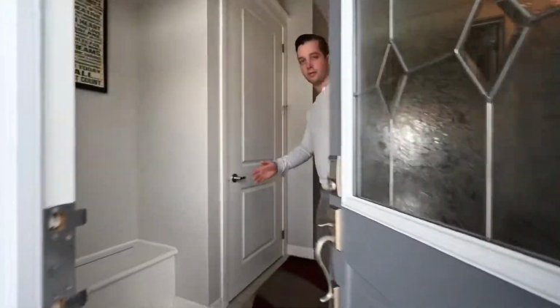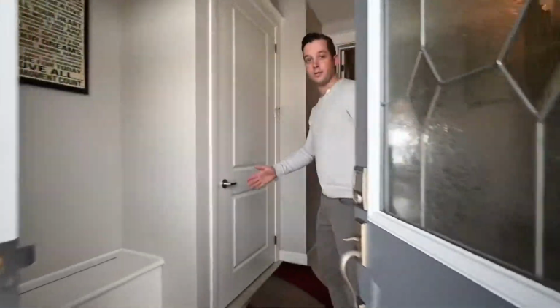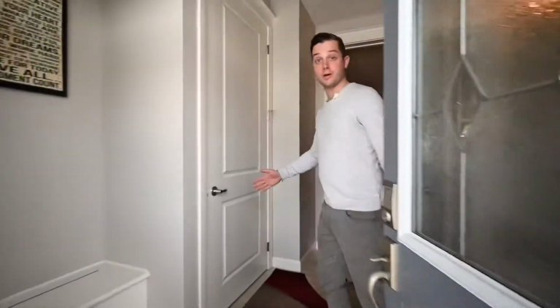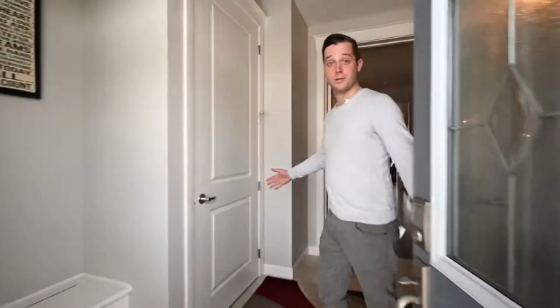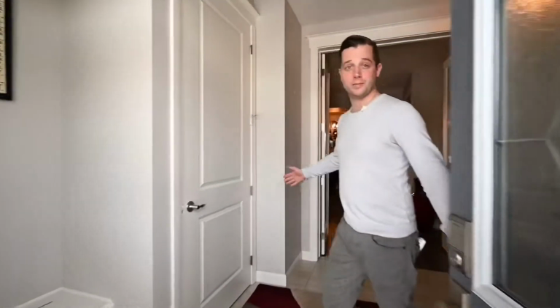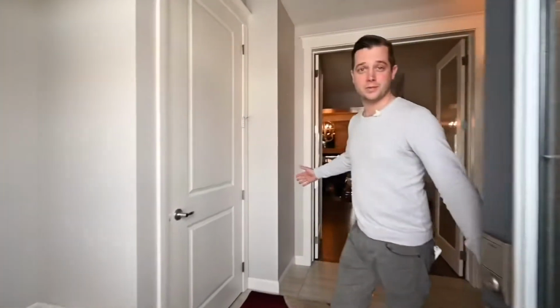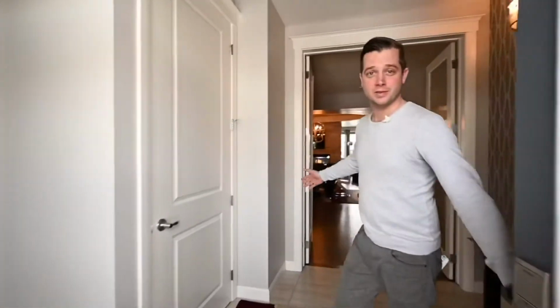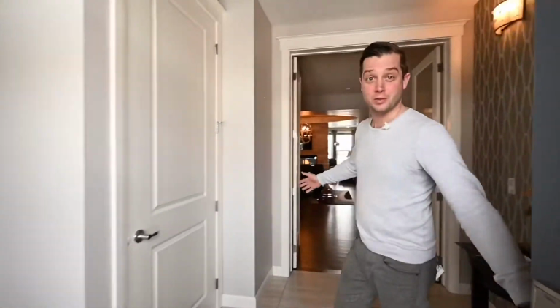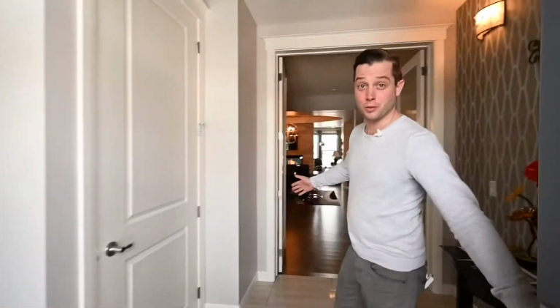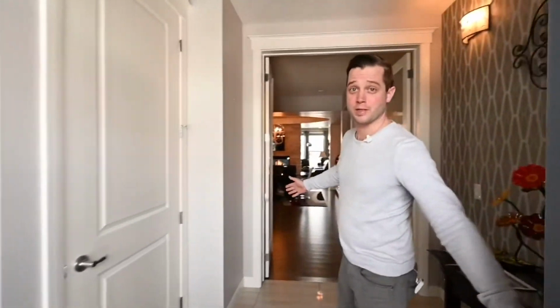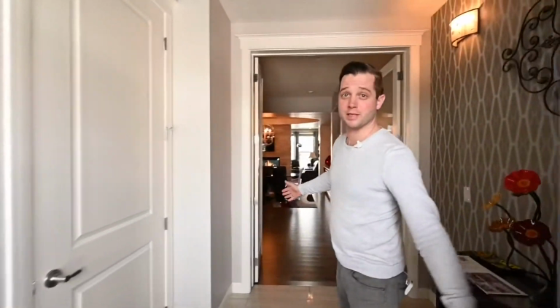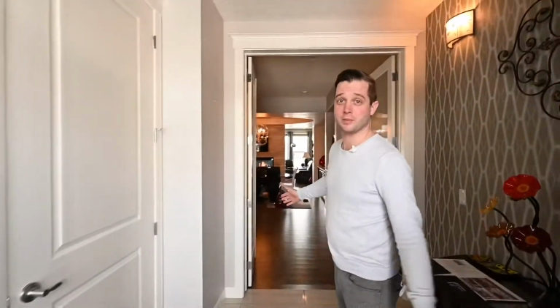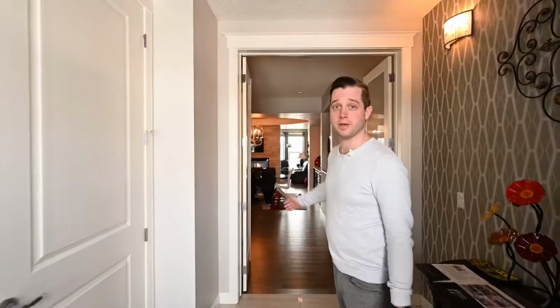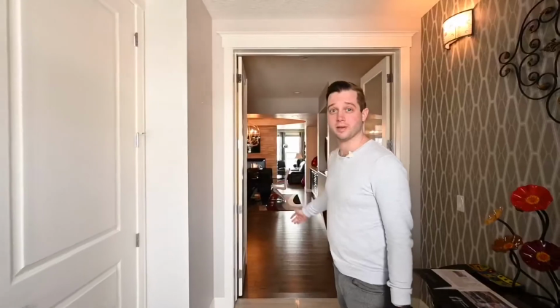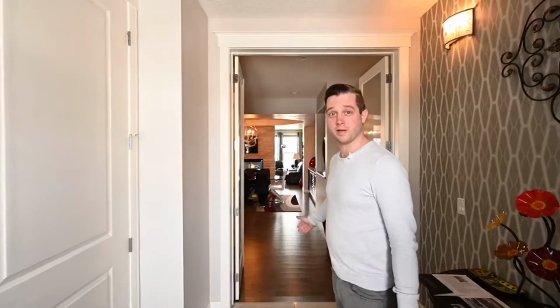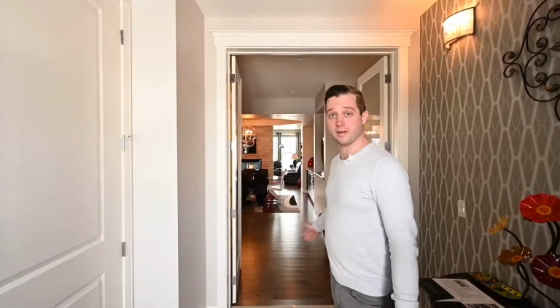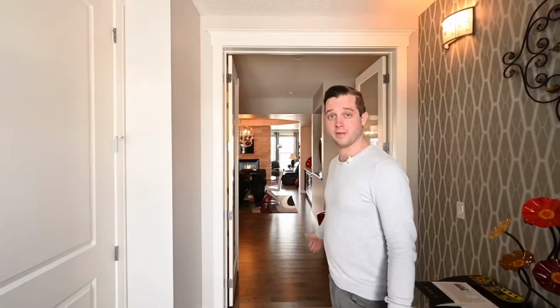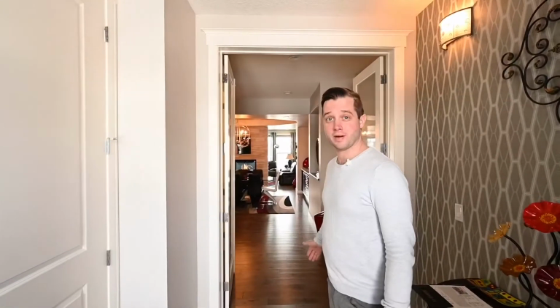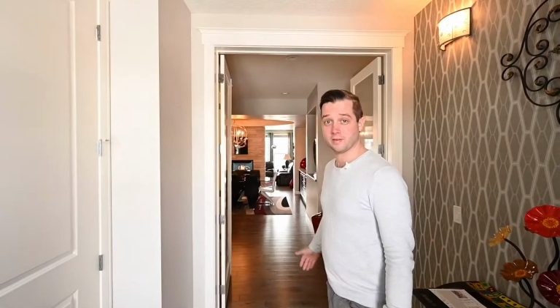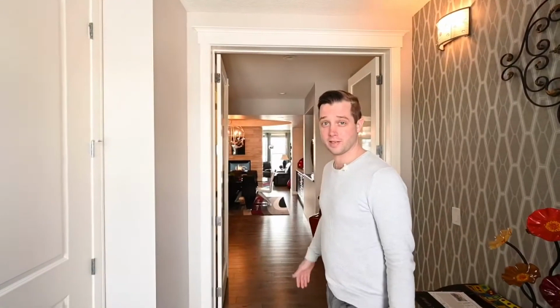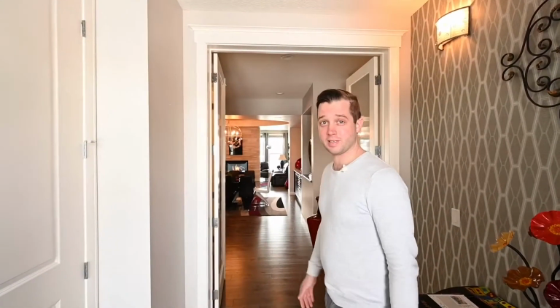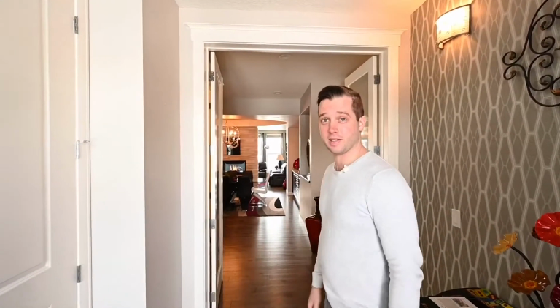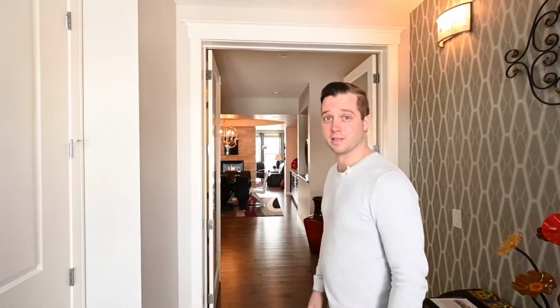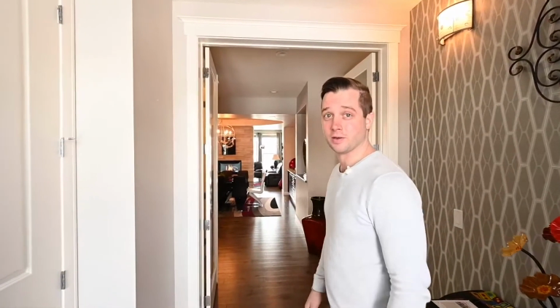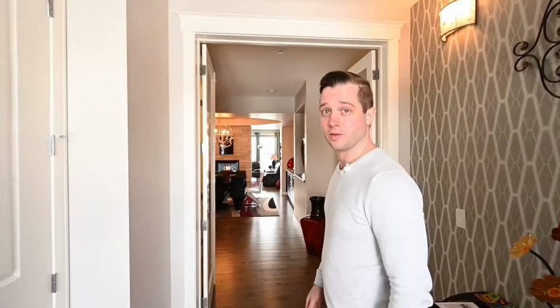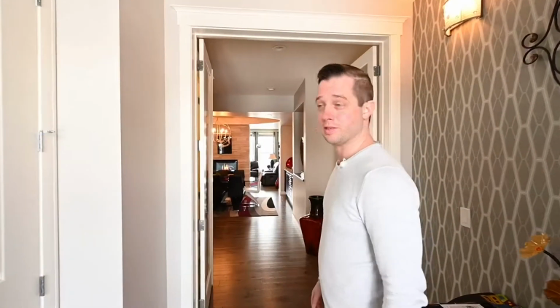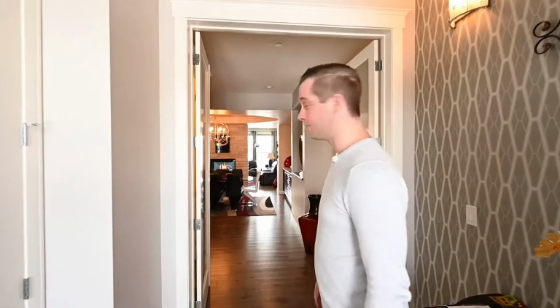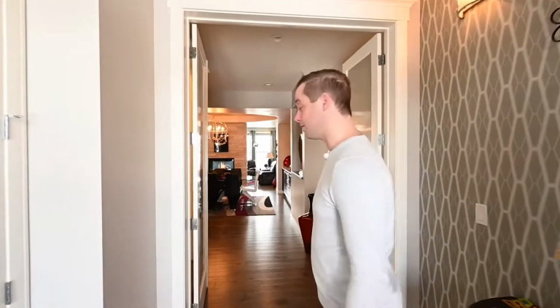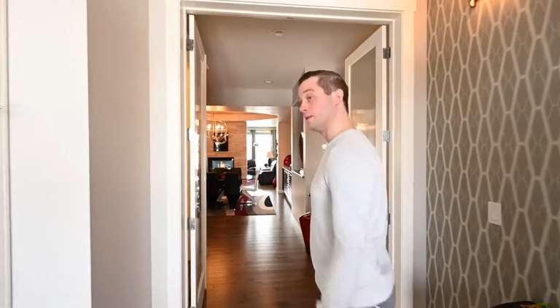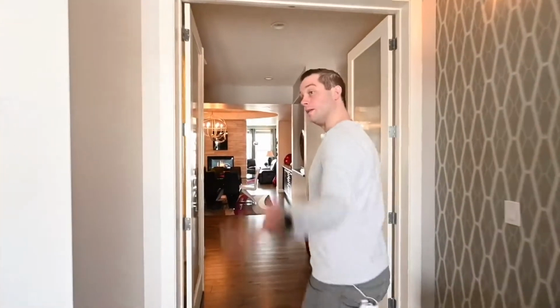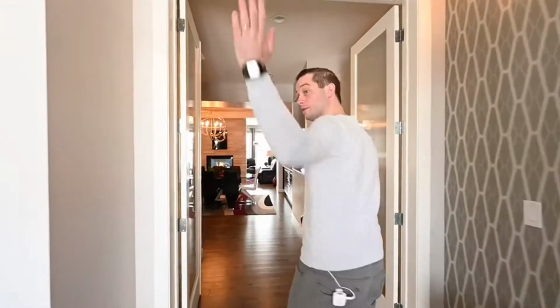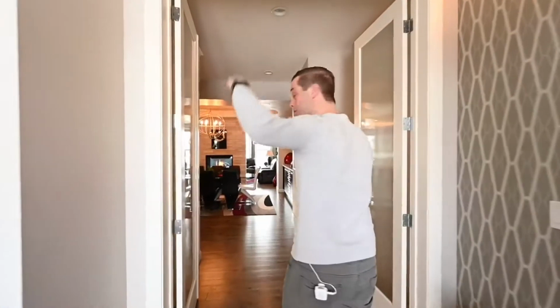Welcome to a quick sneak peek of 85 Legacy Lane Southeast. Let's go.